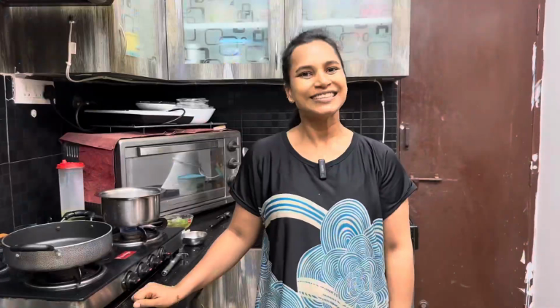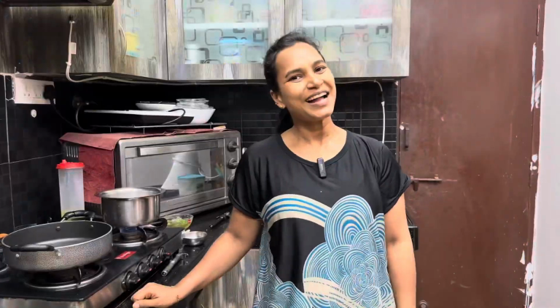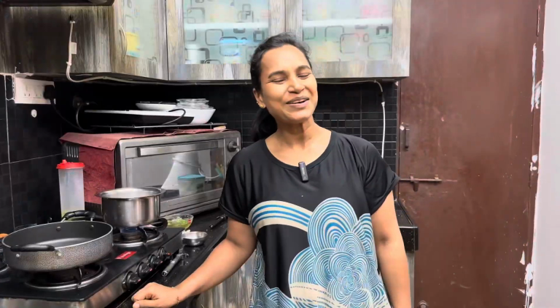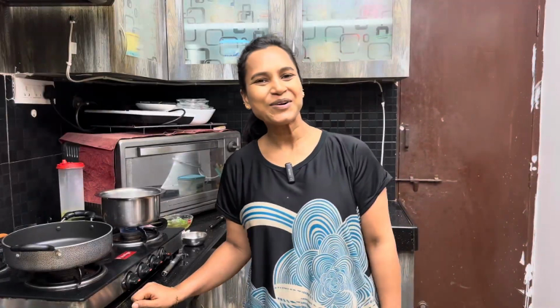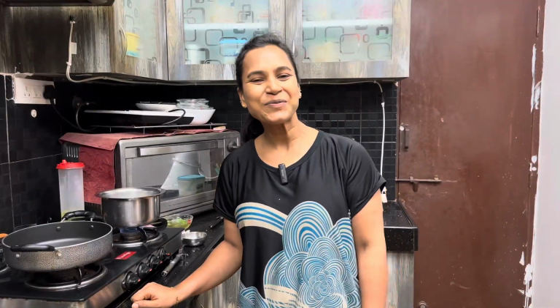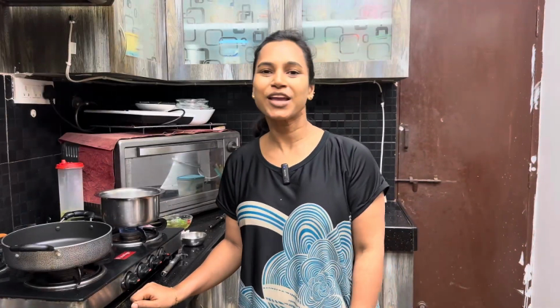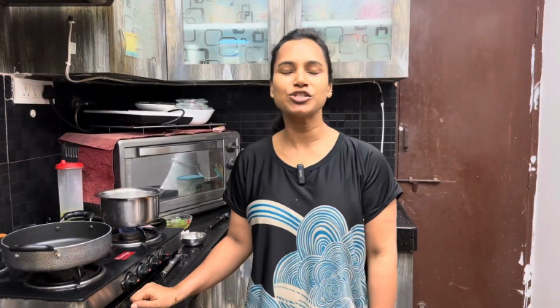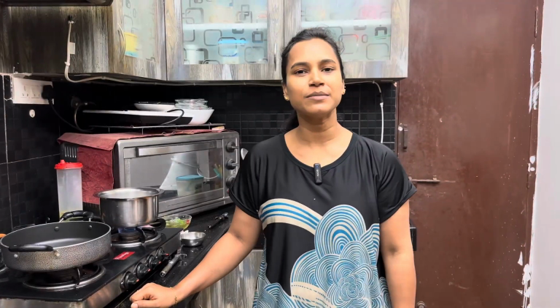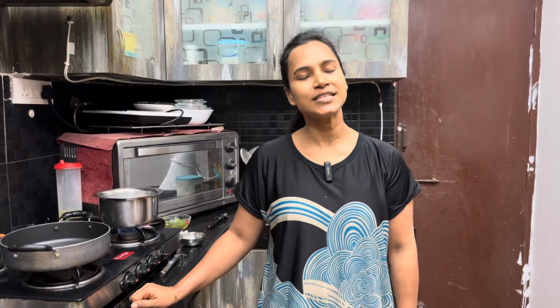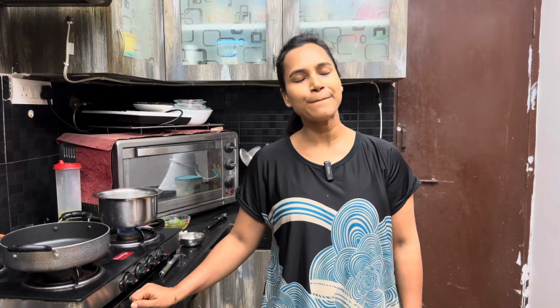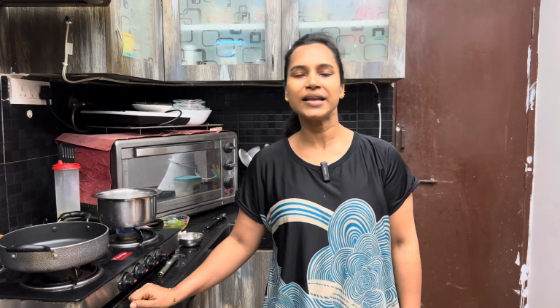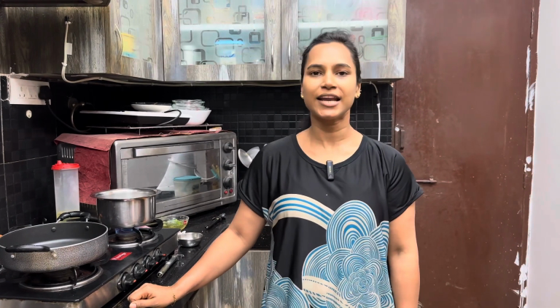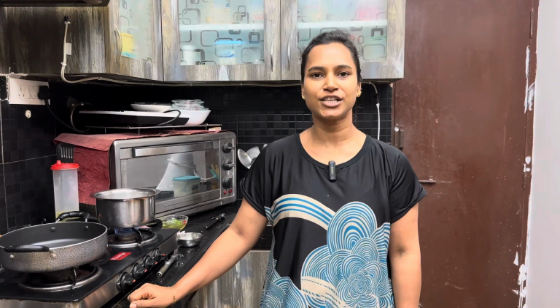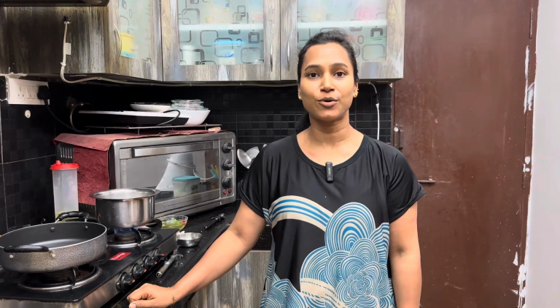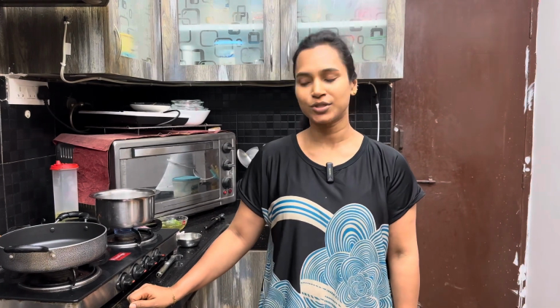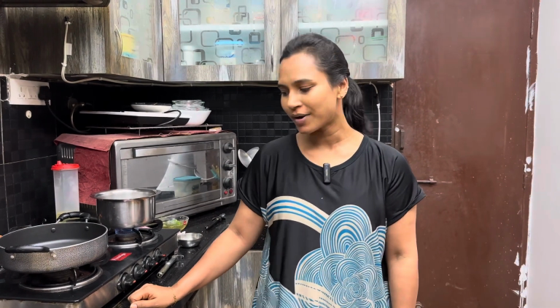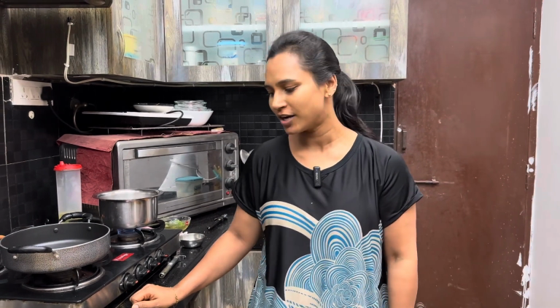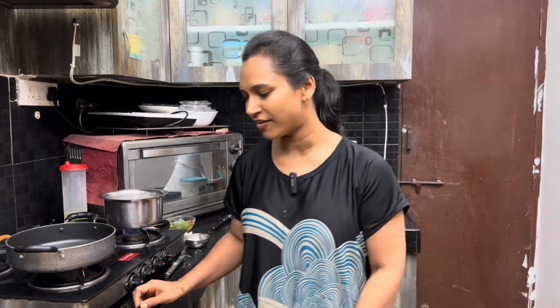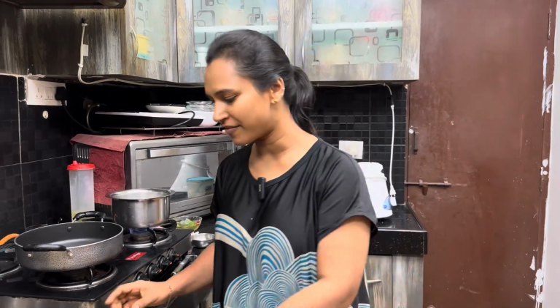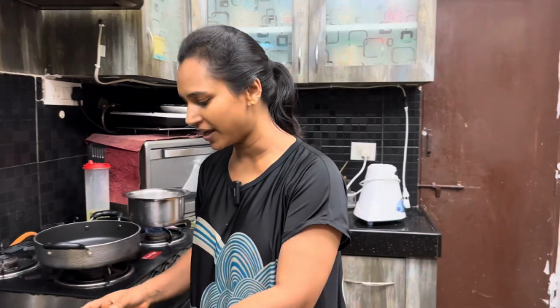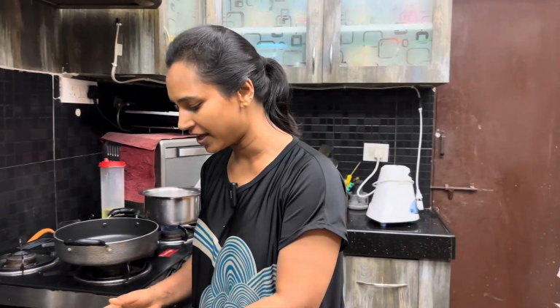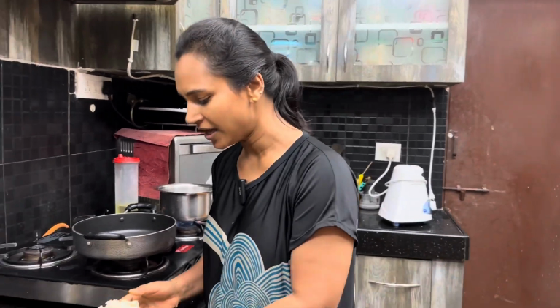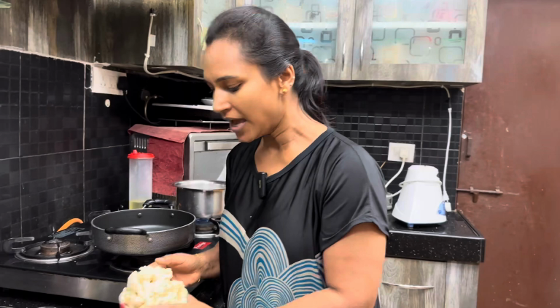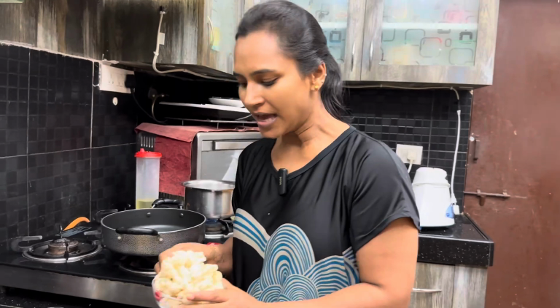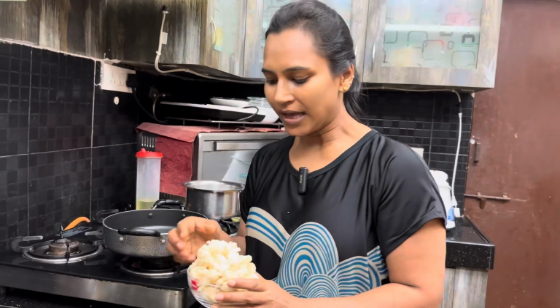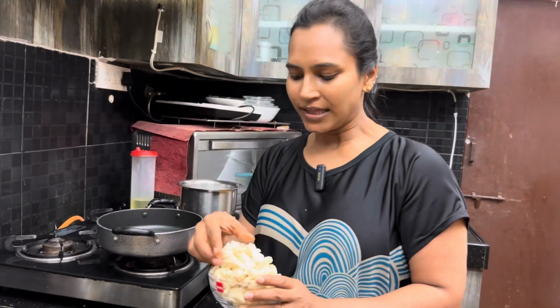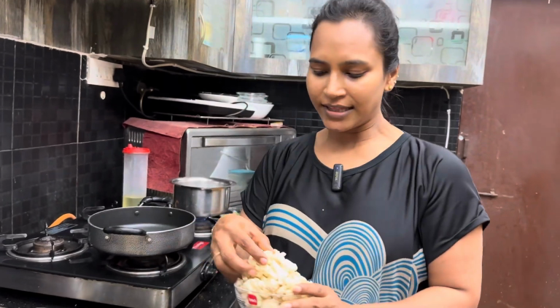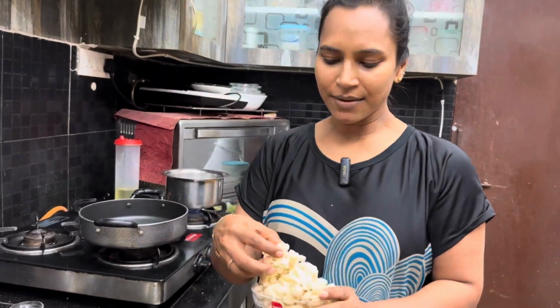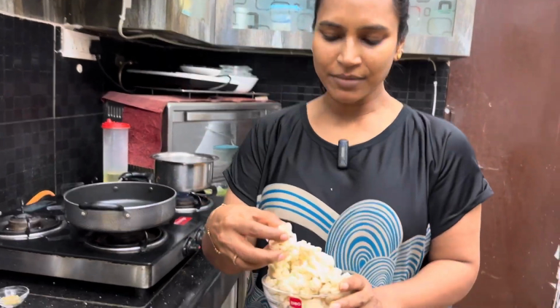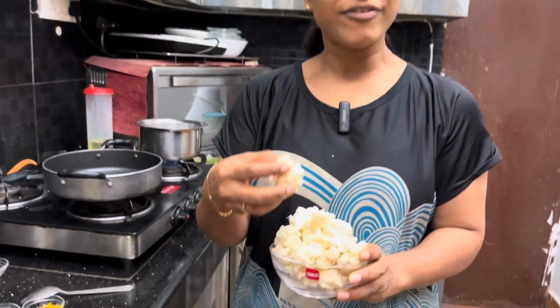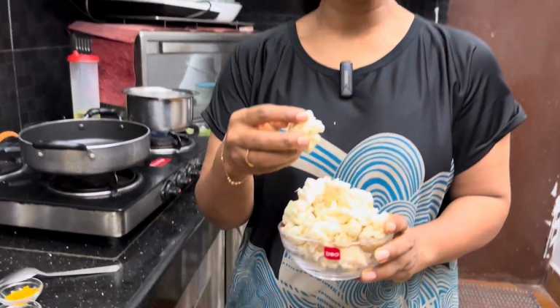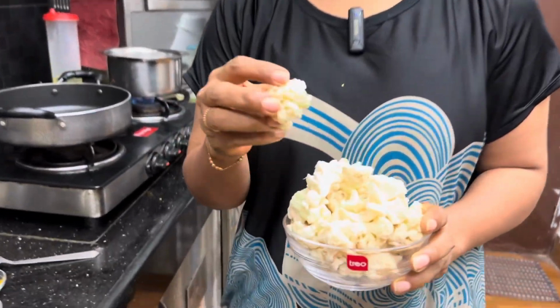Hello! Today we are going to make a simple curry with Cauliflower Fry. We are going to make this curry in 5 minutes.